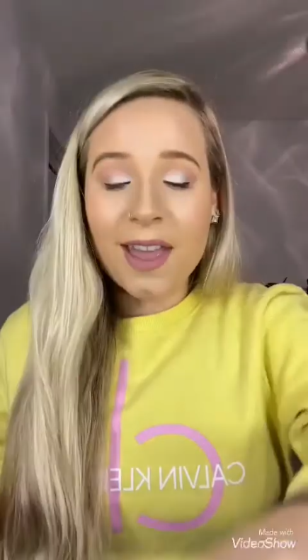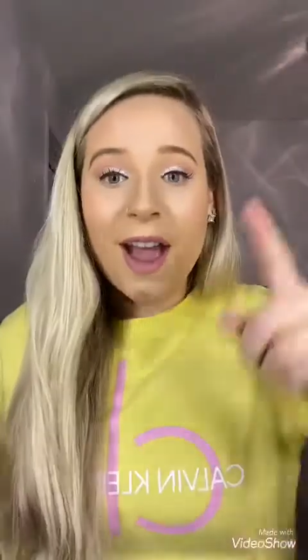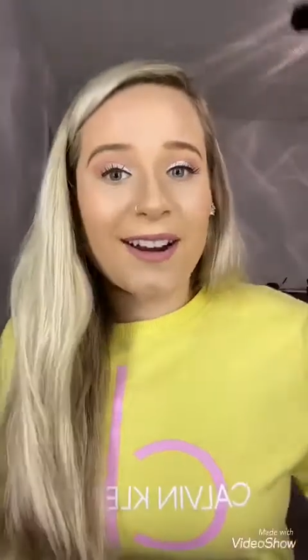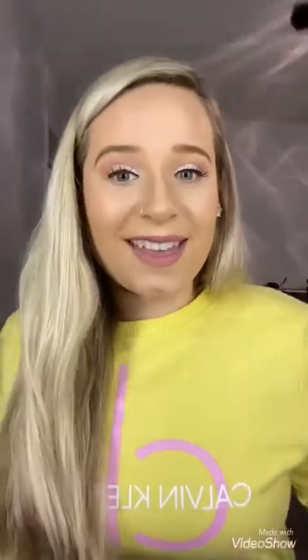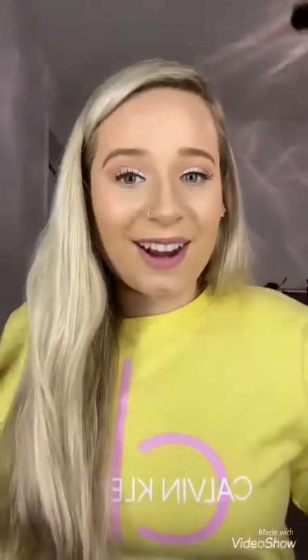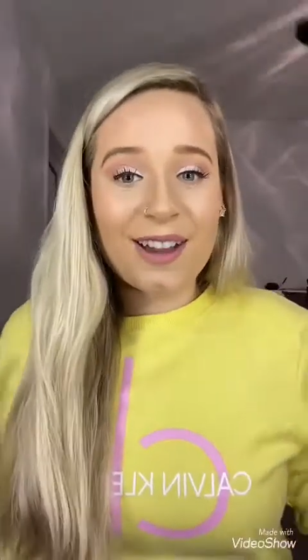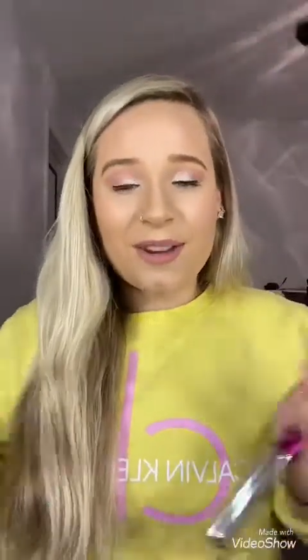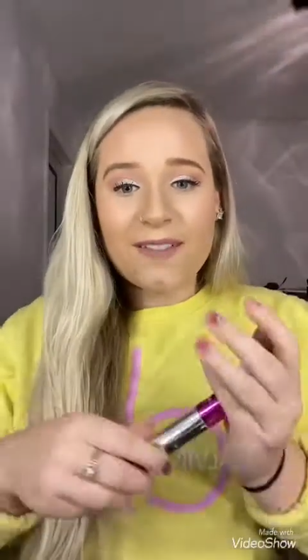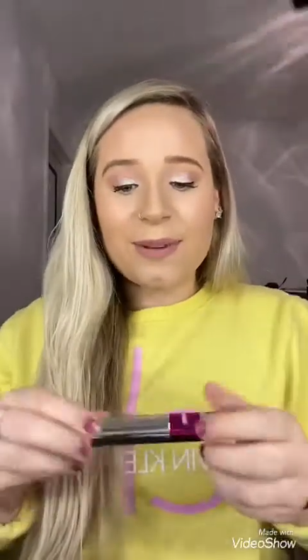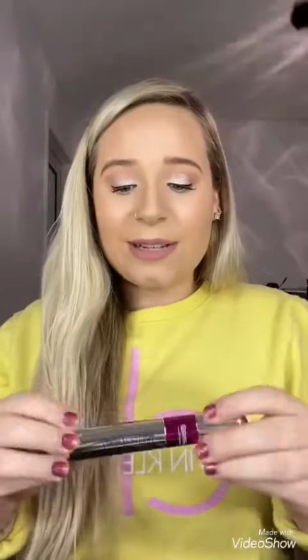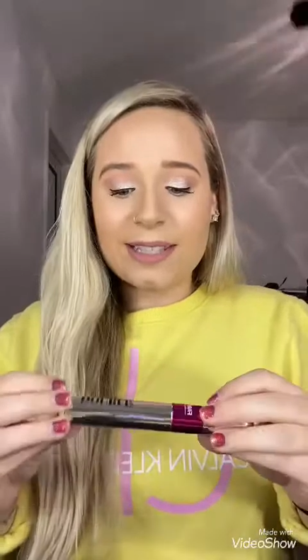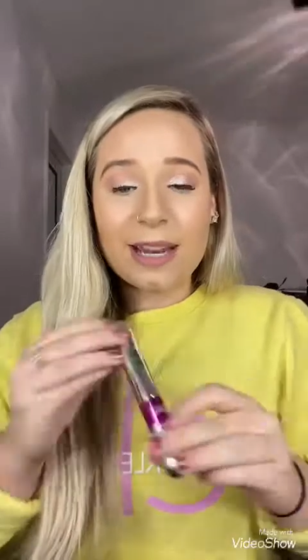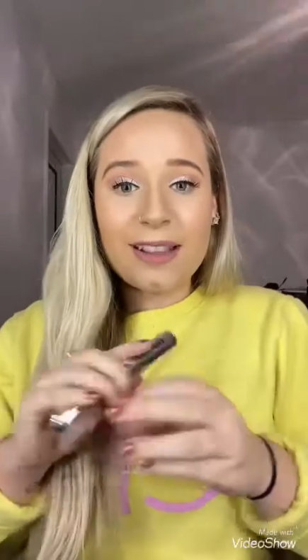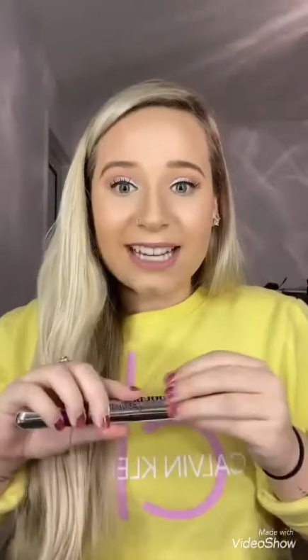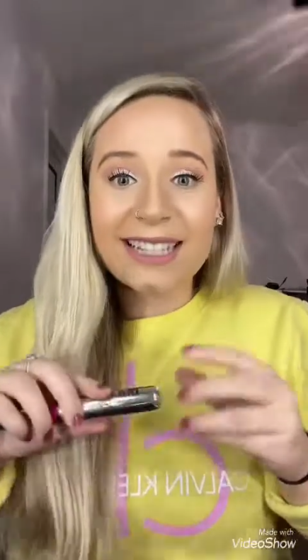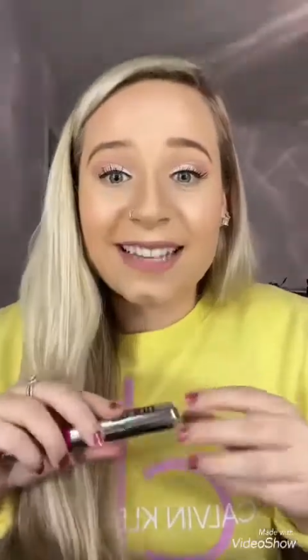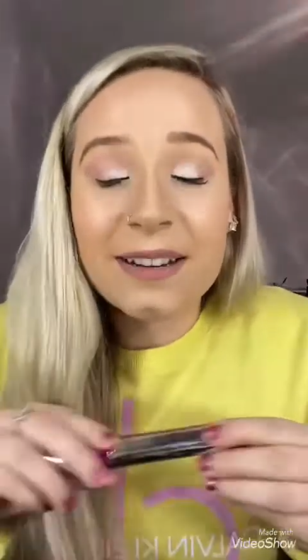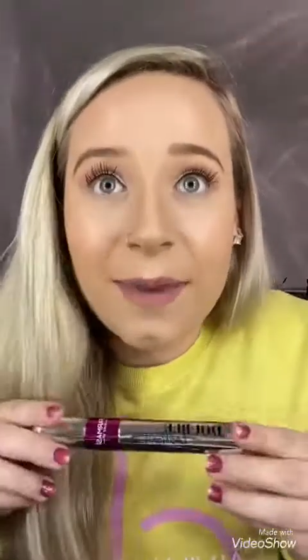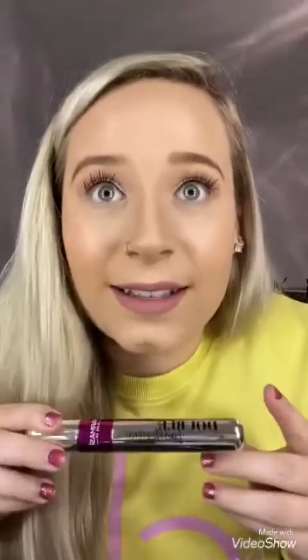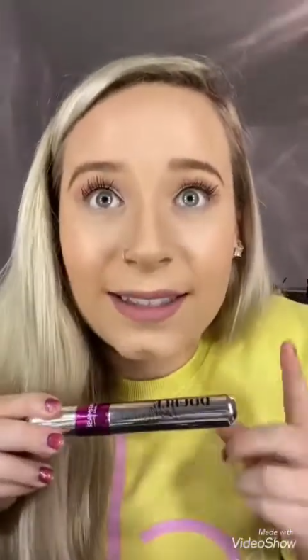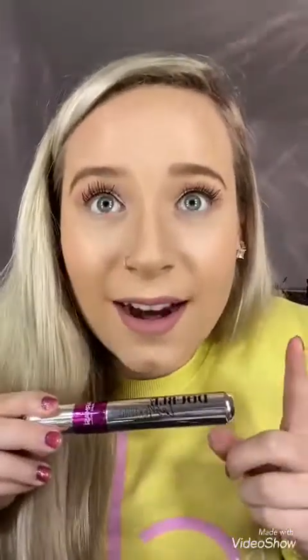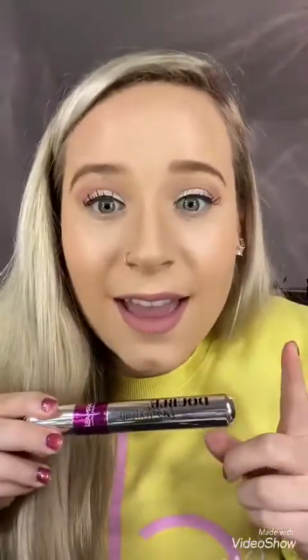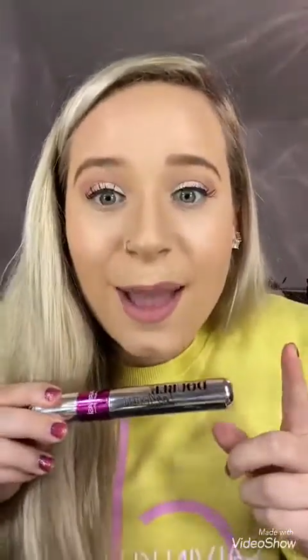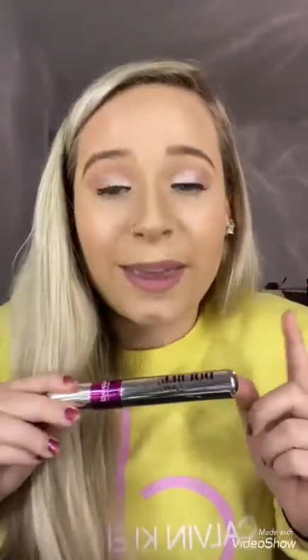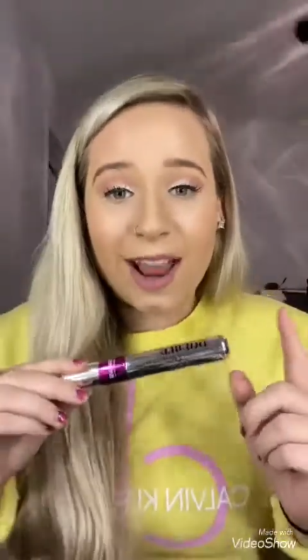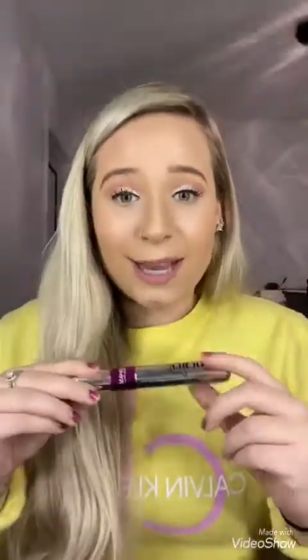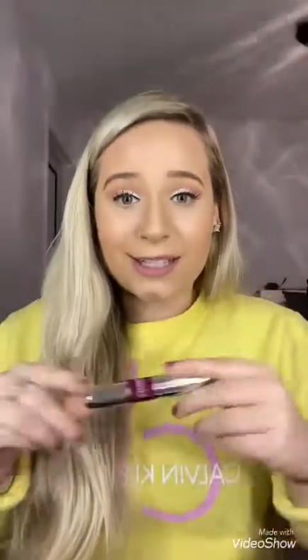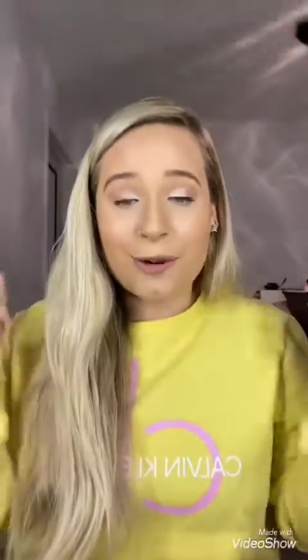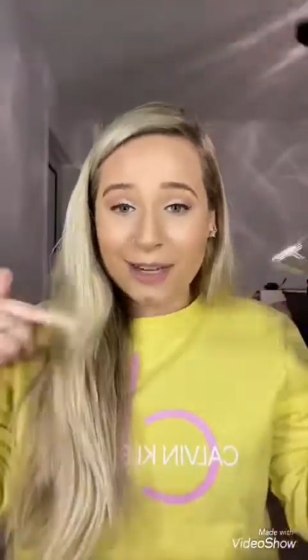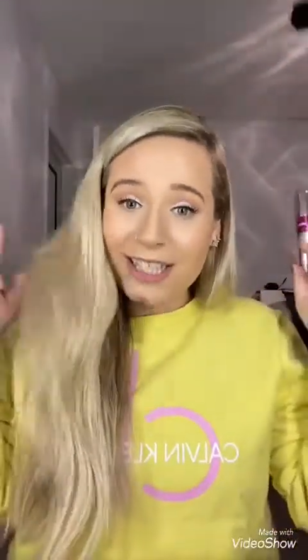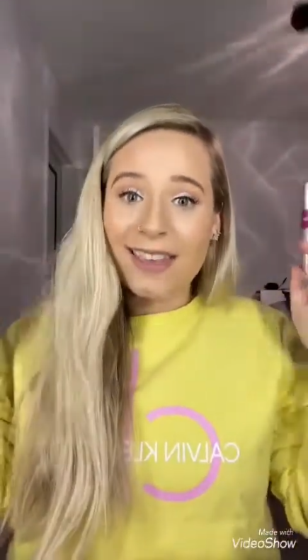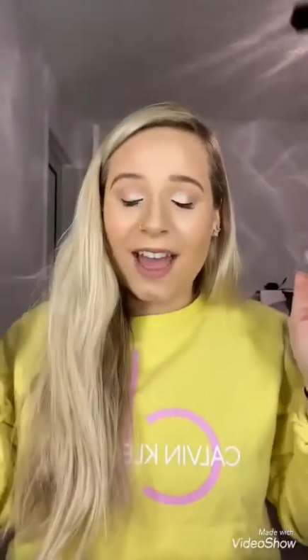Alright, there you go — we have it. We used the Double Lash Extend Mascara to make your eyelashes reach the heavens.